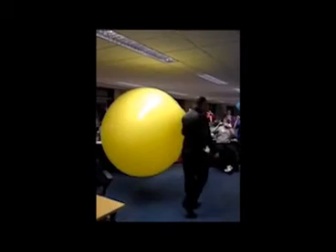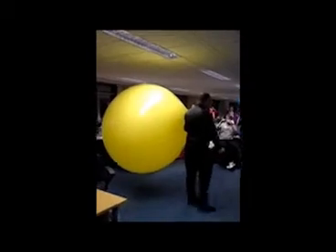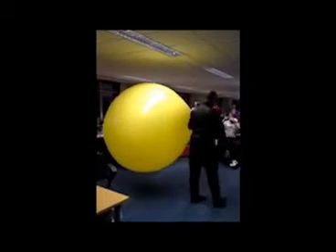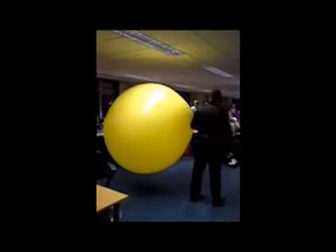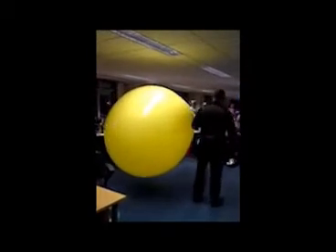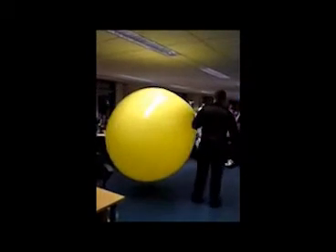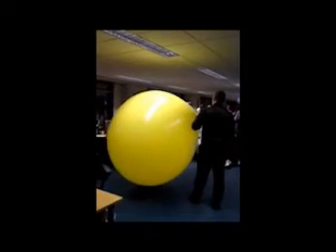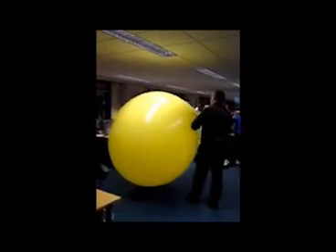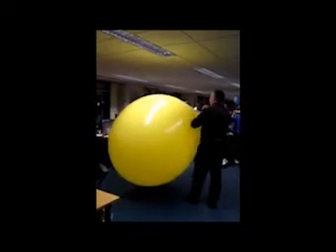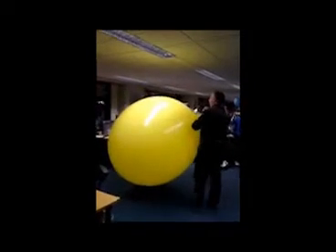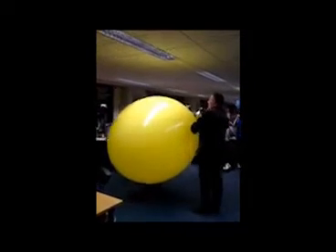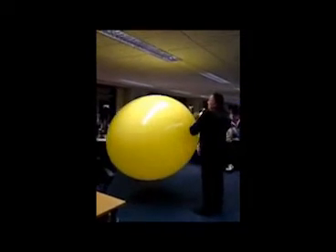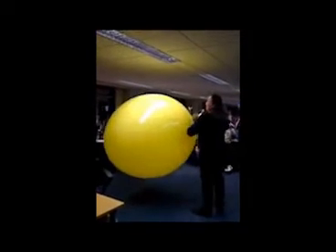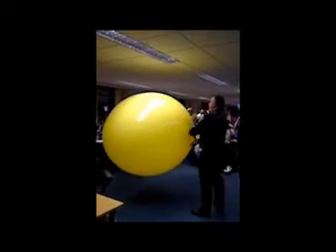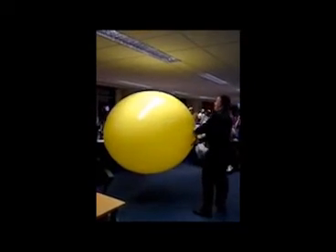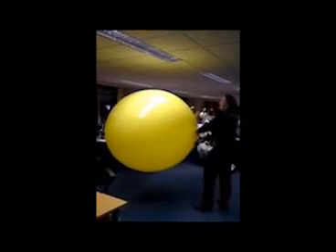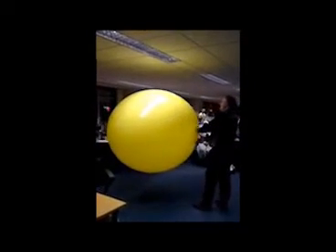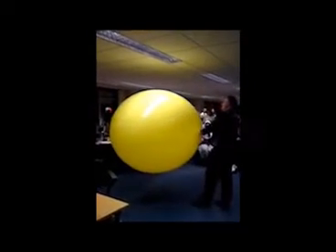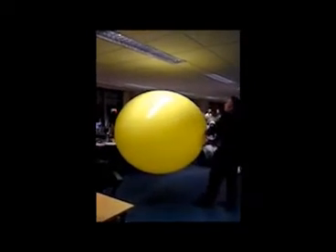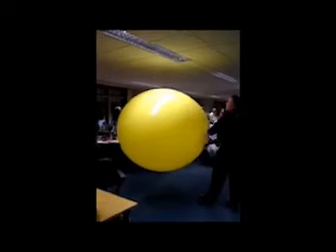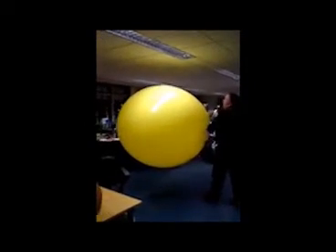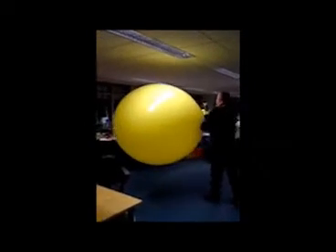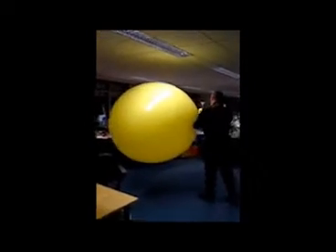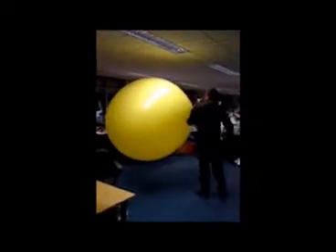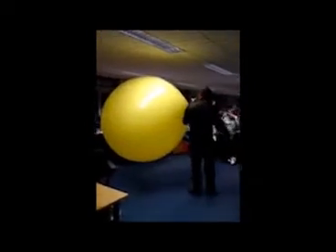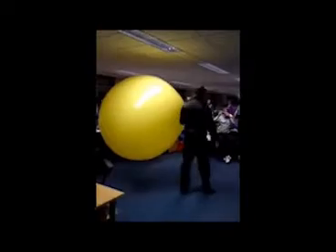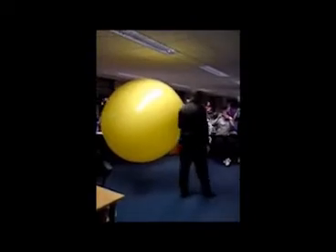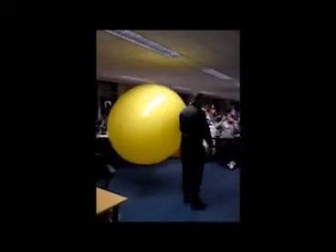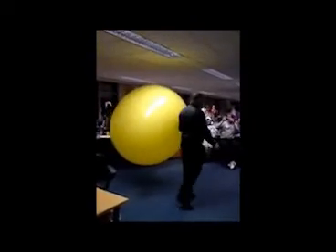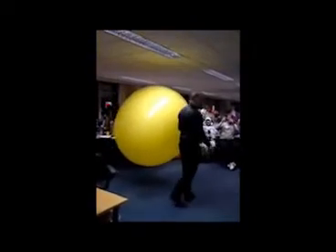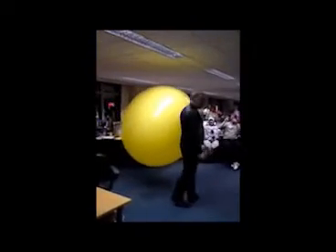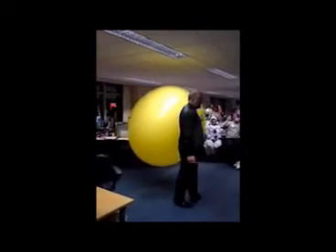Someone said, go home and play with latex. The real reason I've been introduced is how balloons are made.